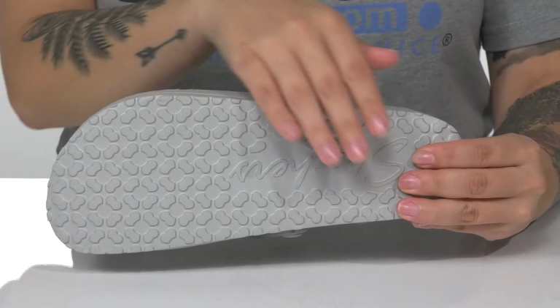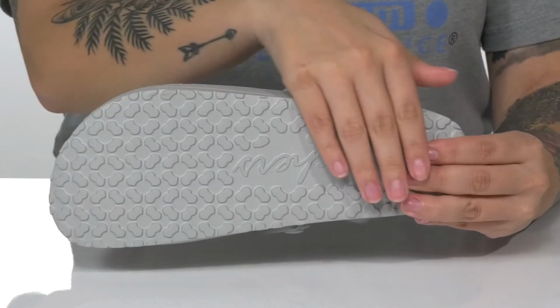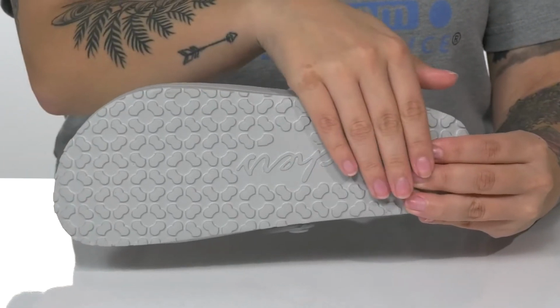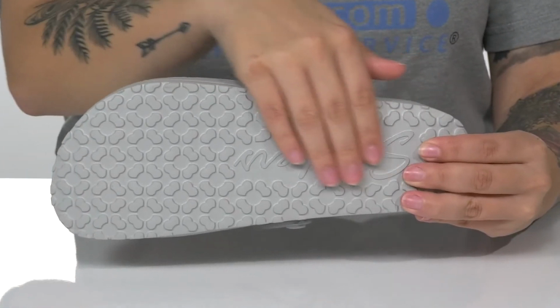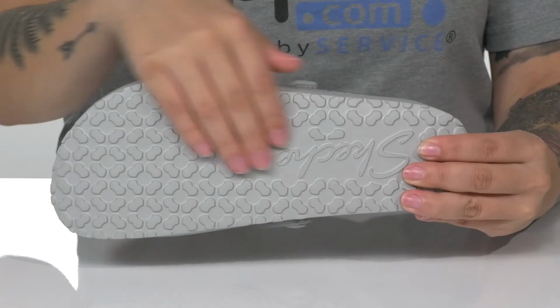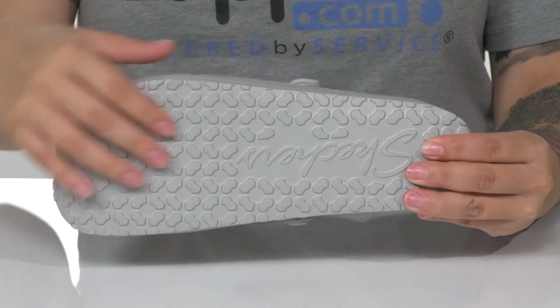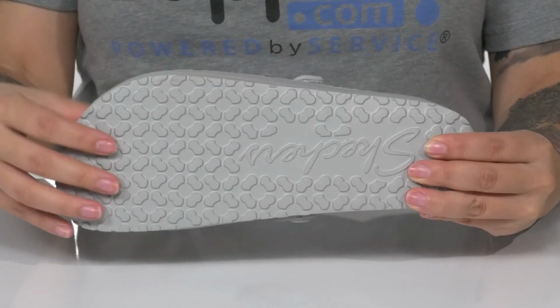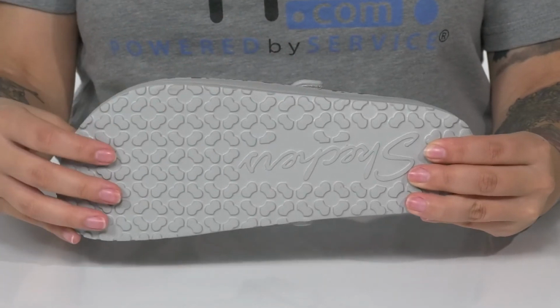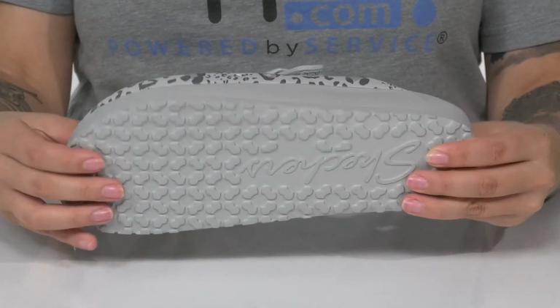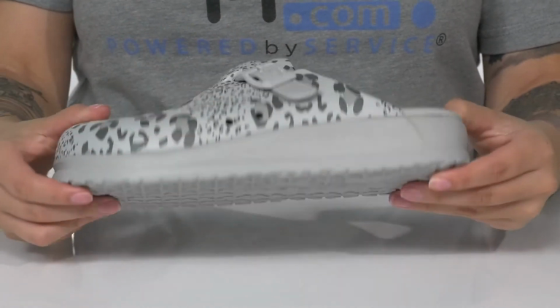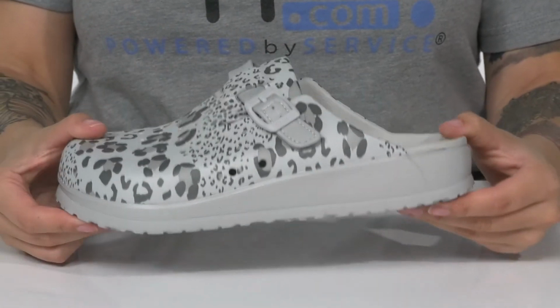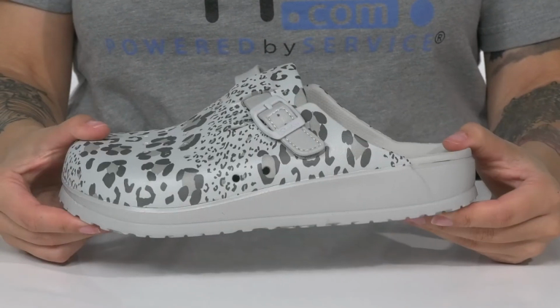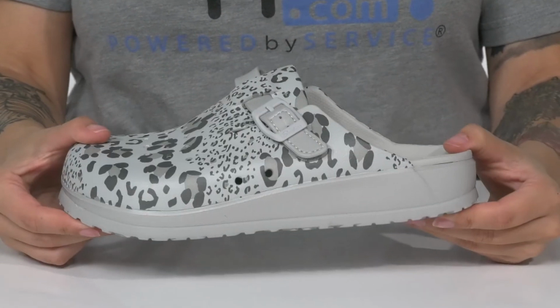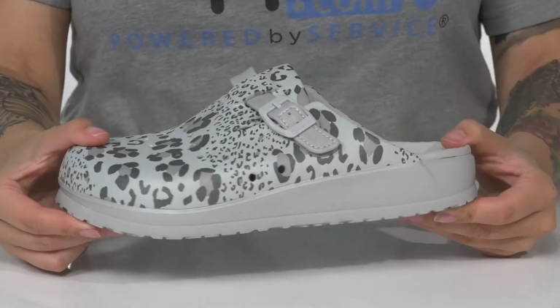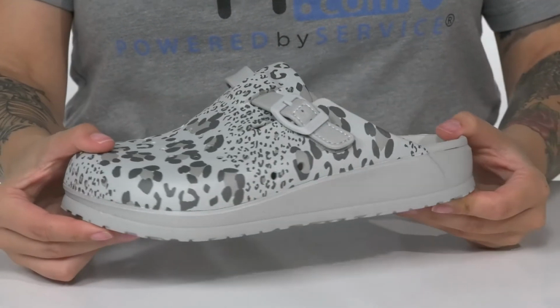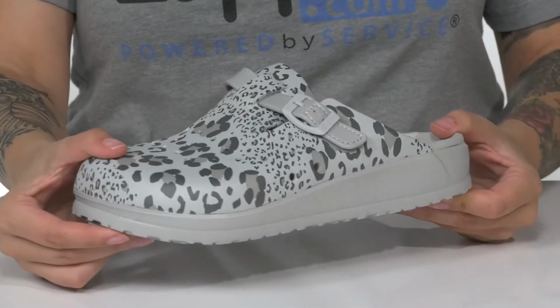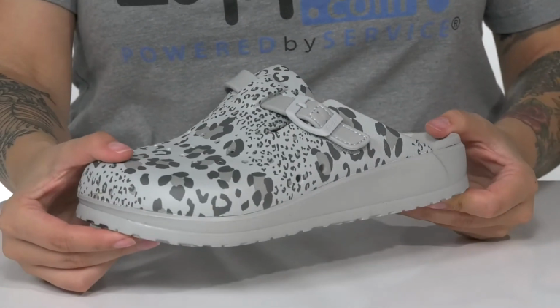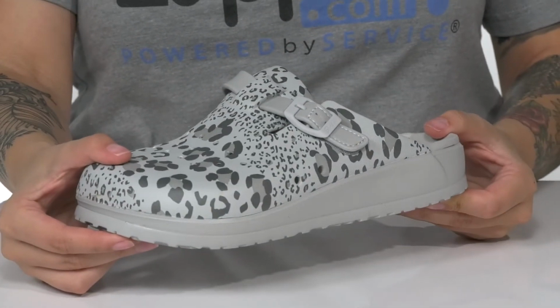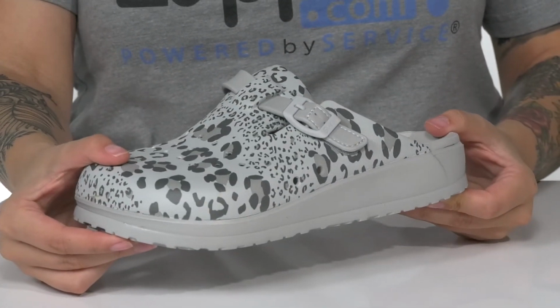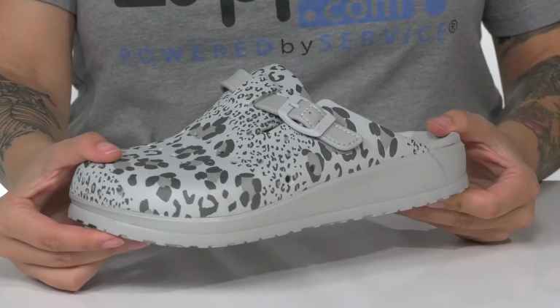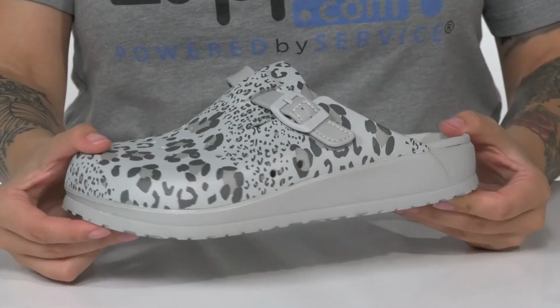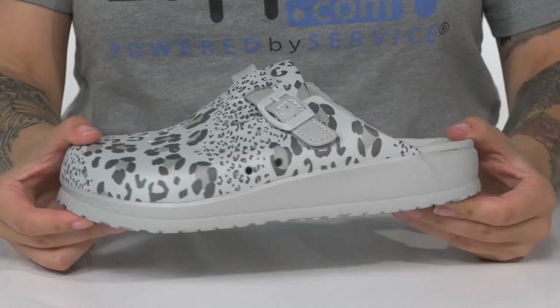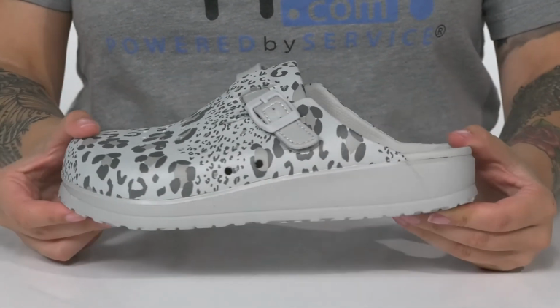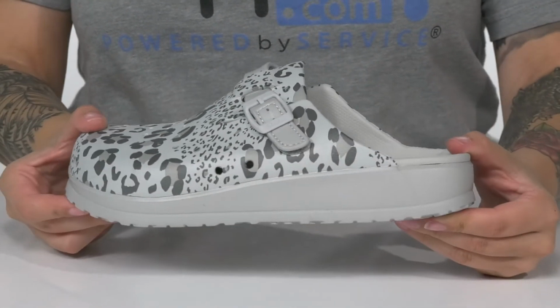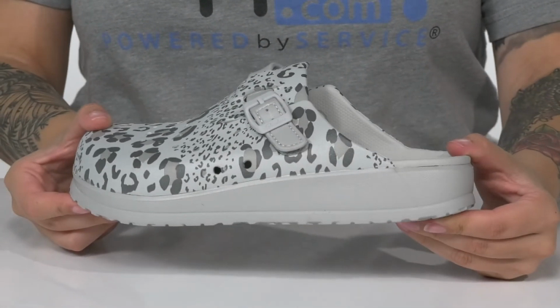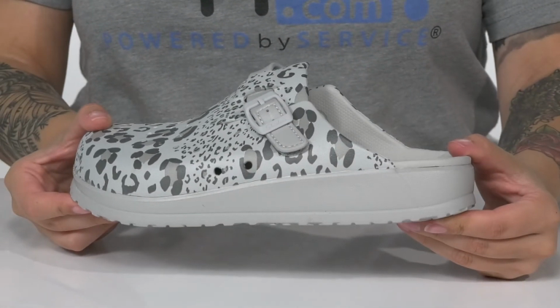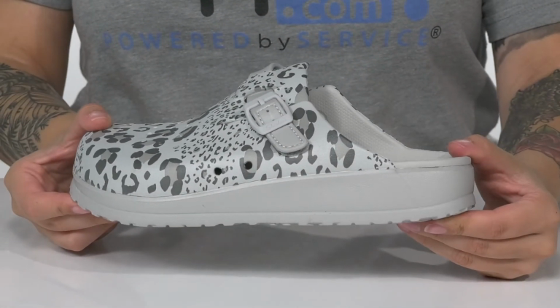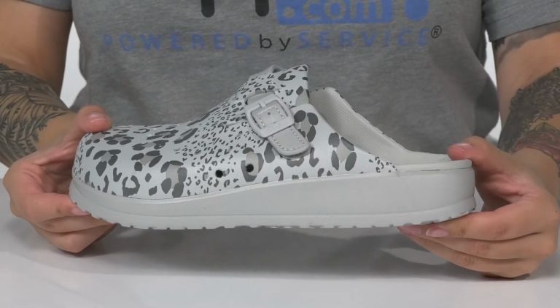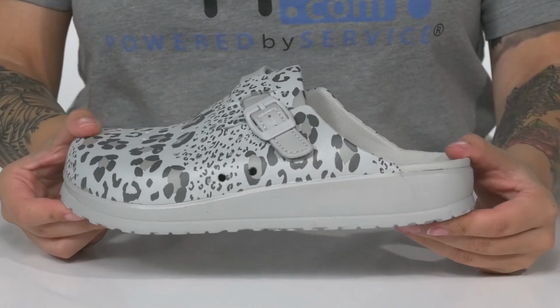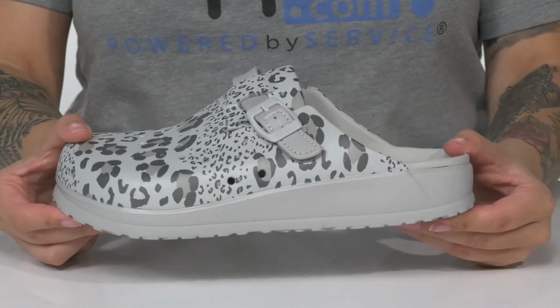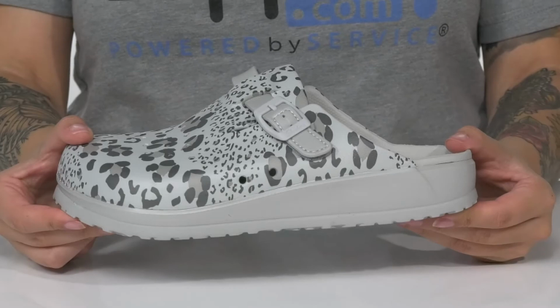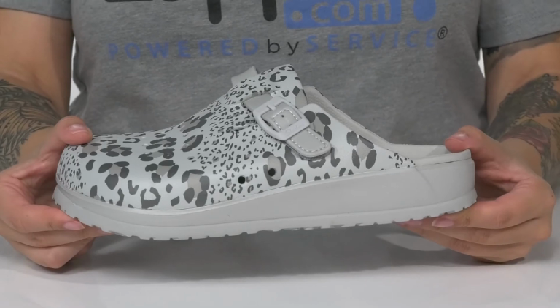Underneath, there is a textured outsole for traction, and I think these would pair very well with some black leggings and a gray shirt.